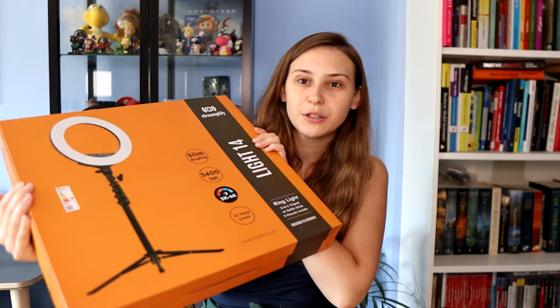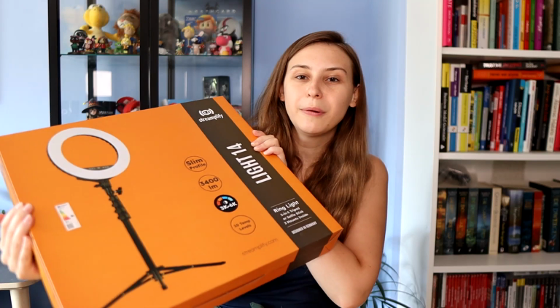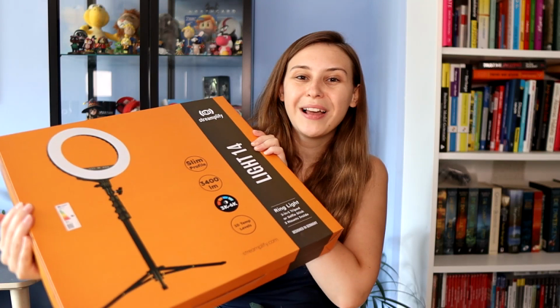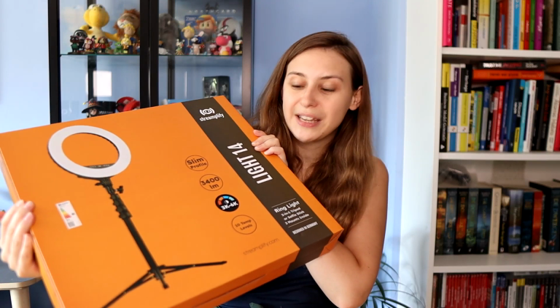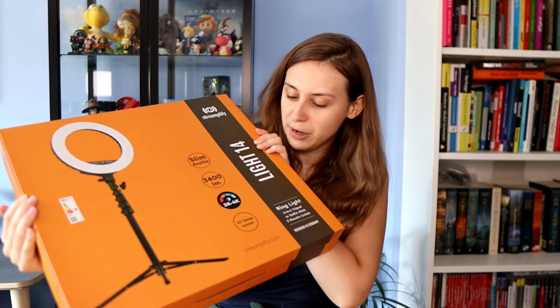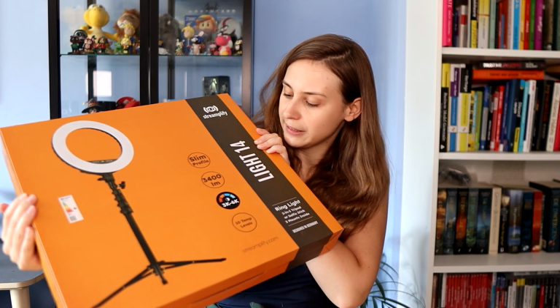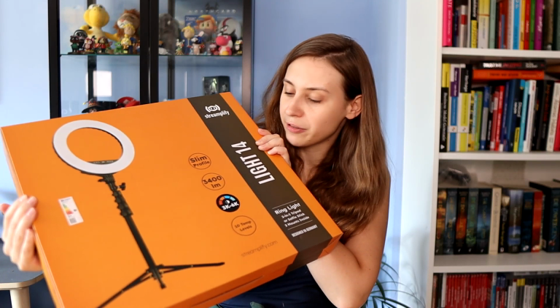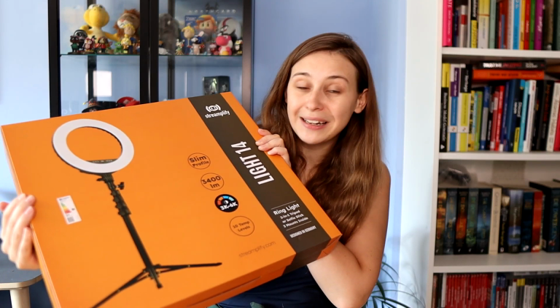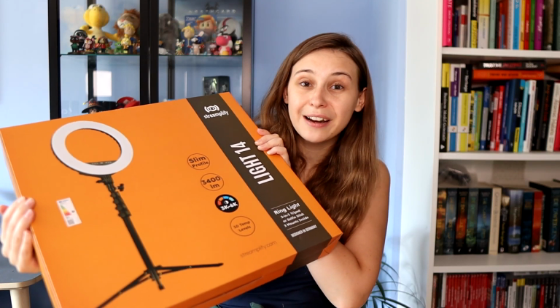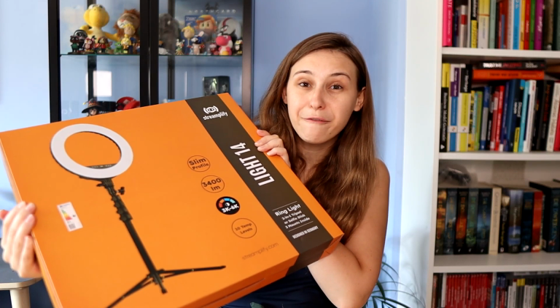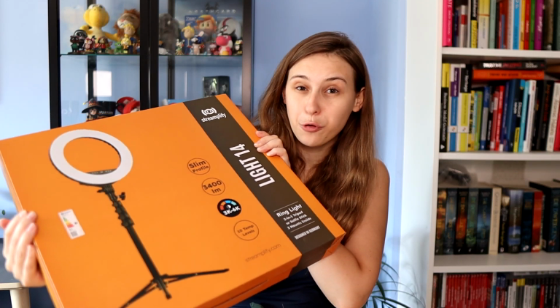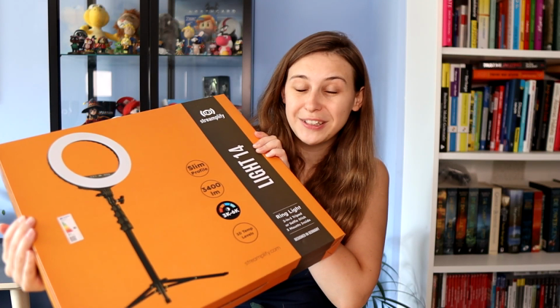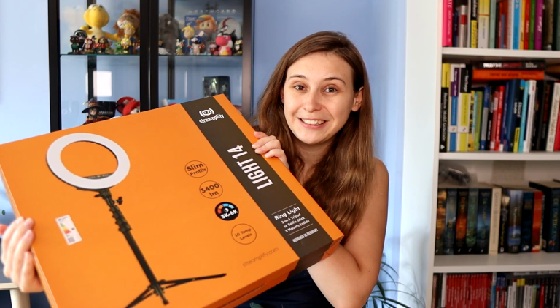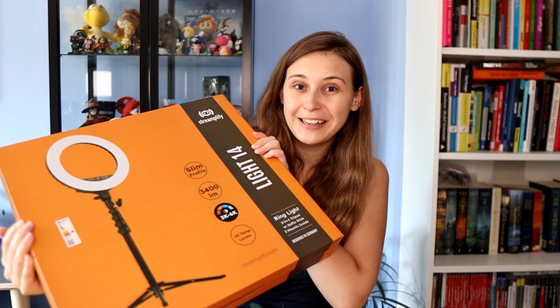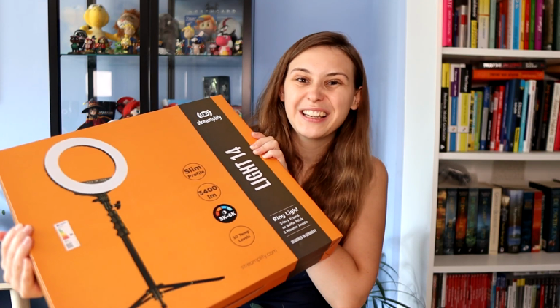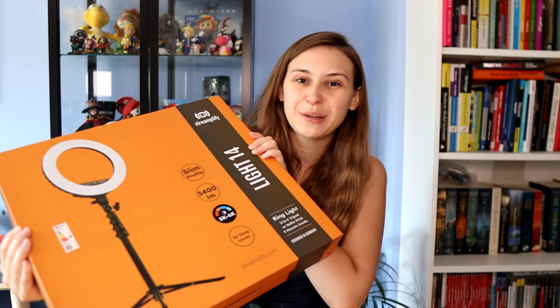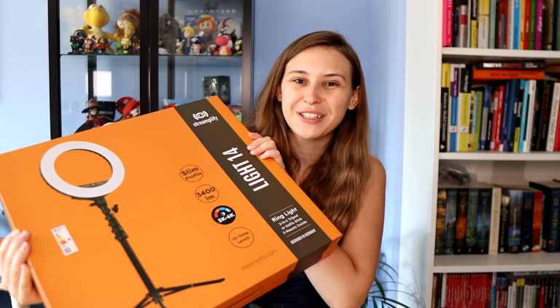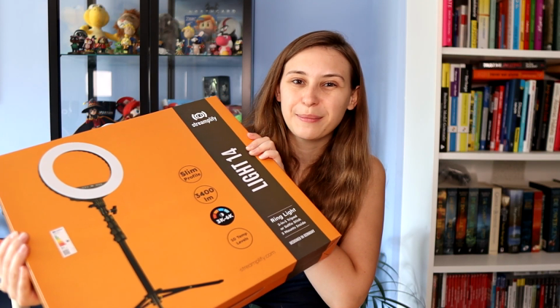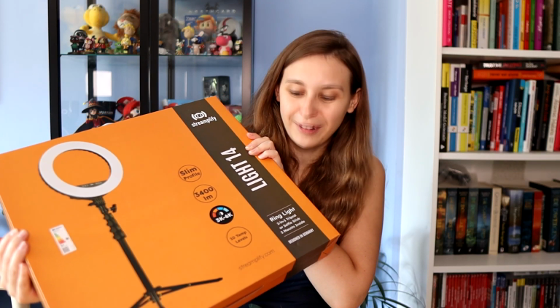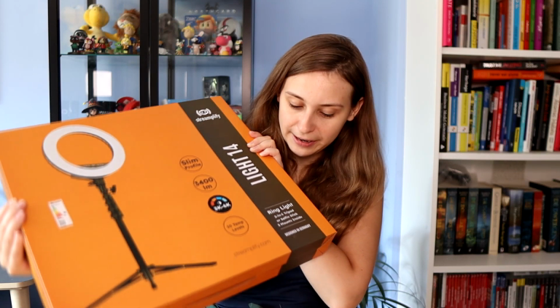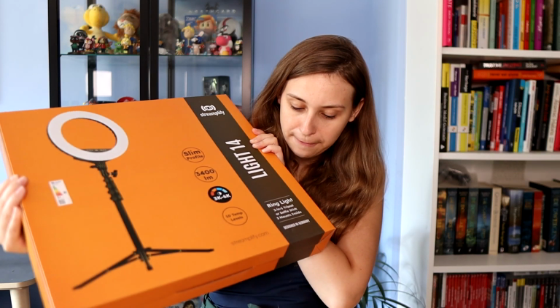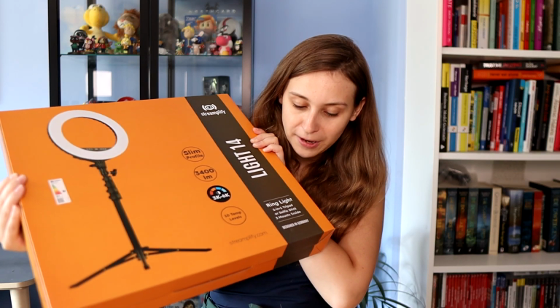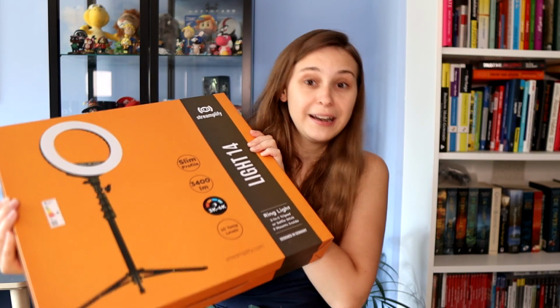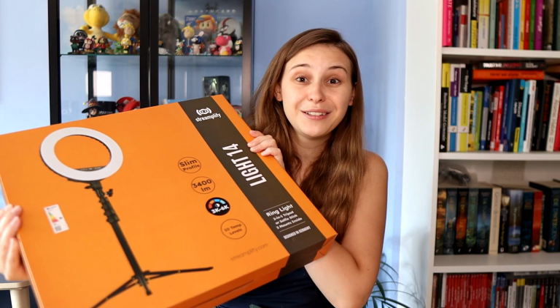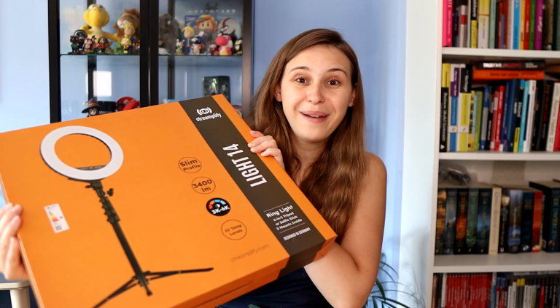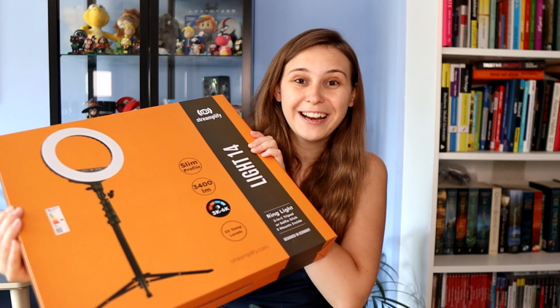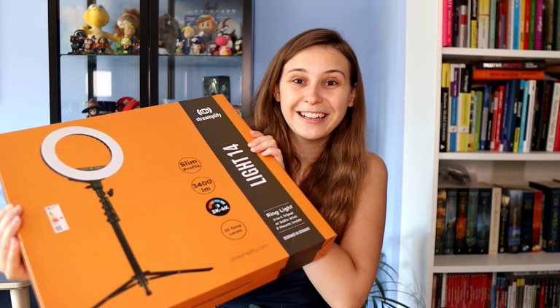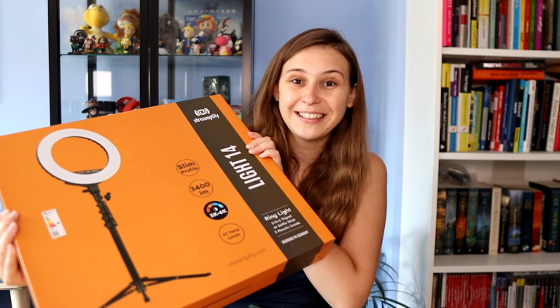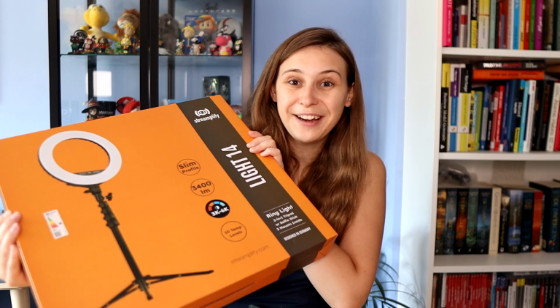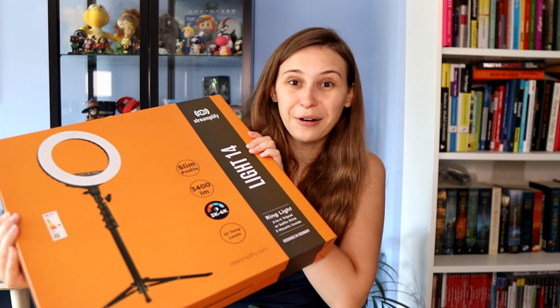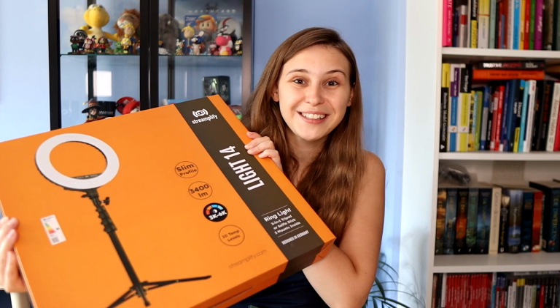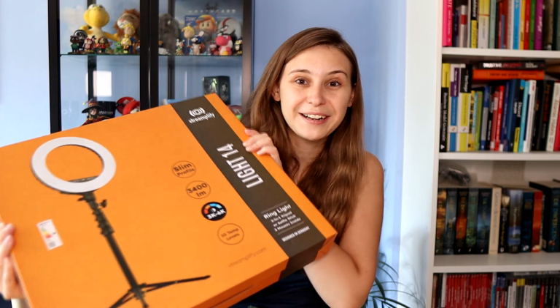Streamperfly sent me the ring light 14. Thank you so much, Streamperfly. Let's unpack it and see how it looks like.